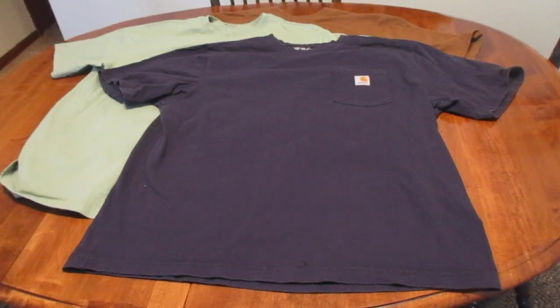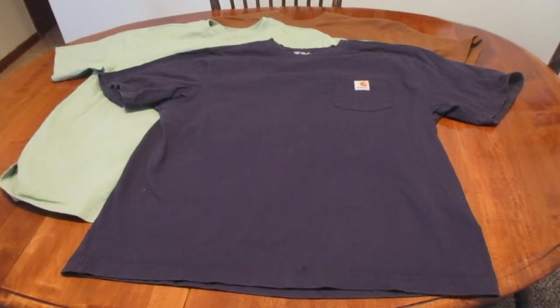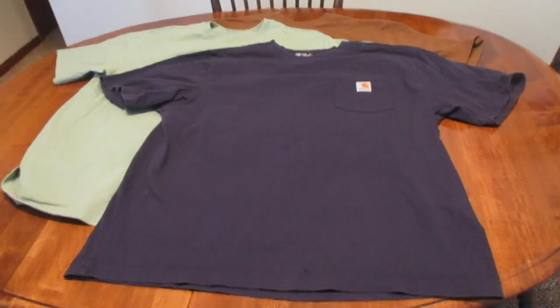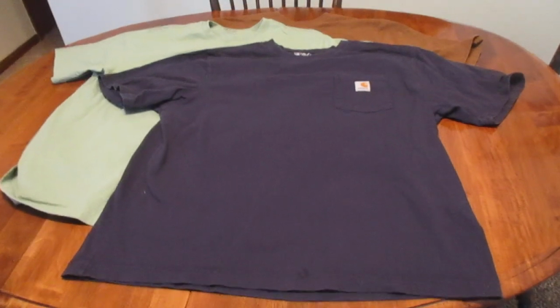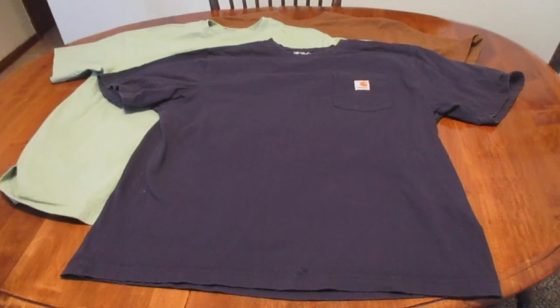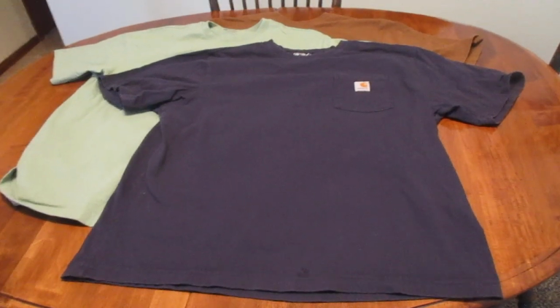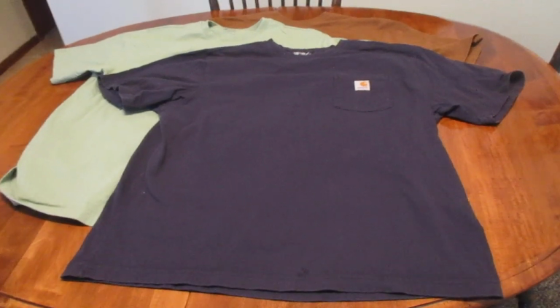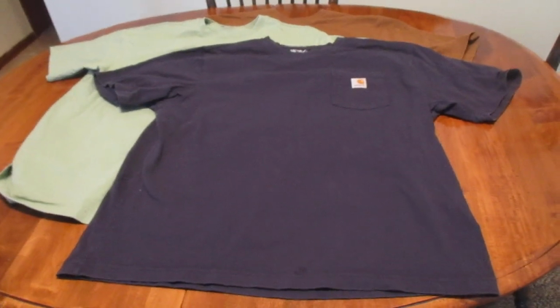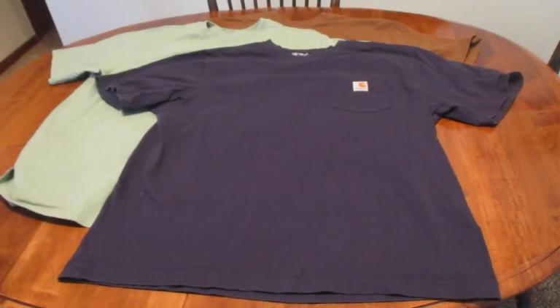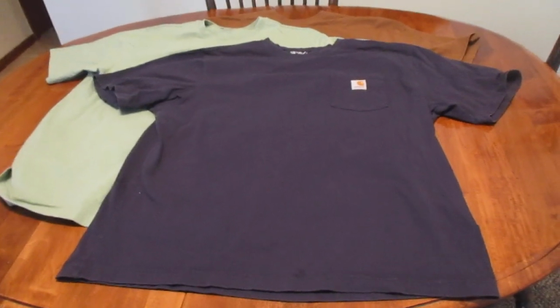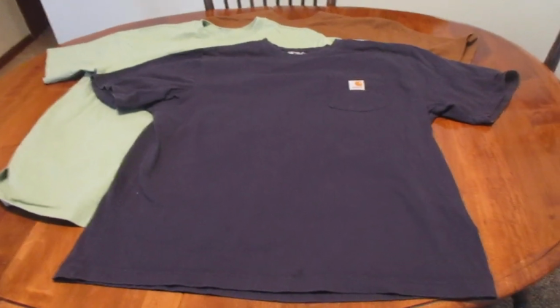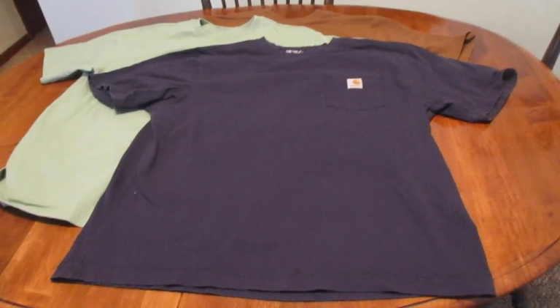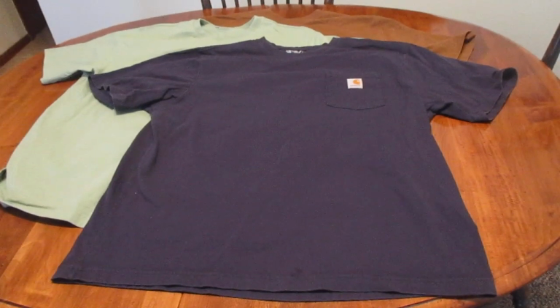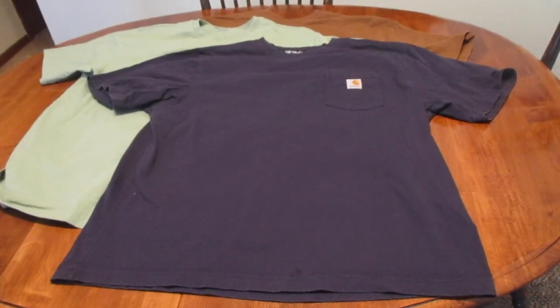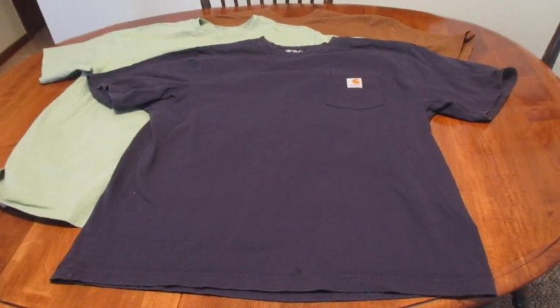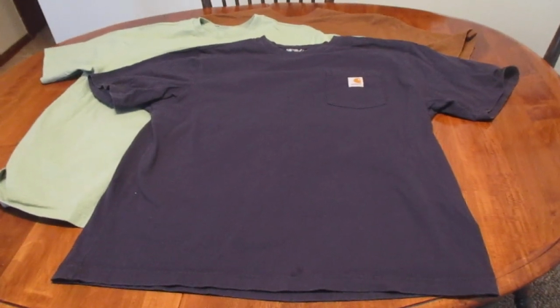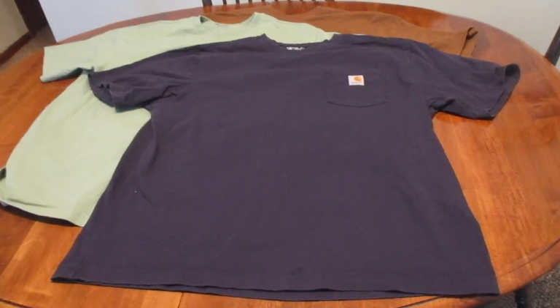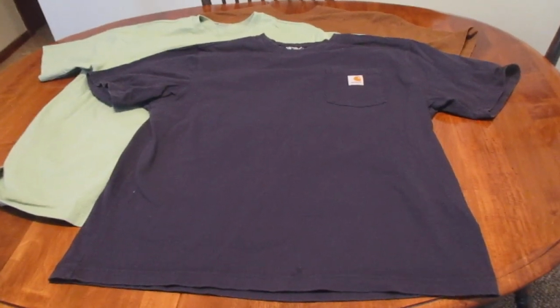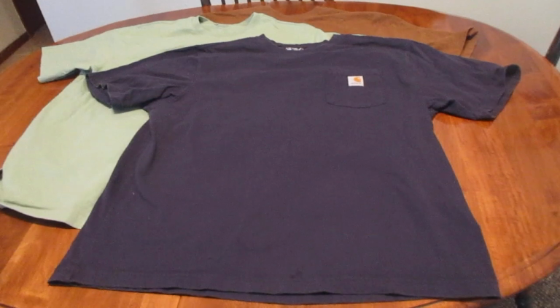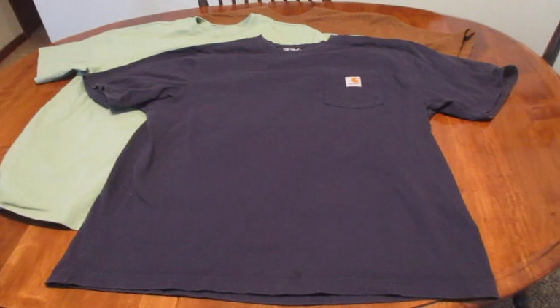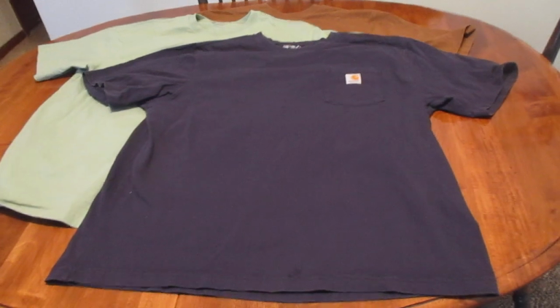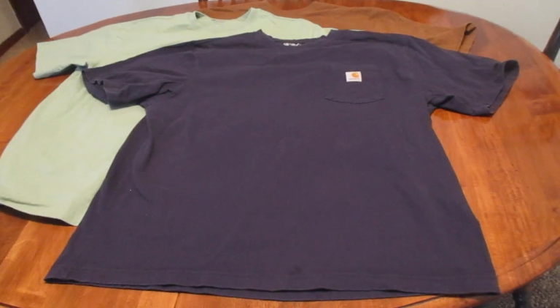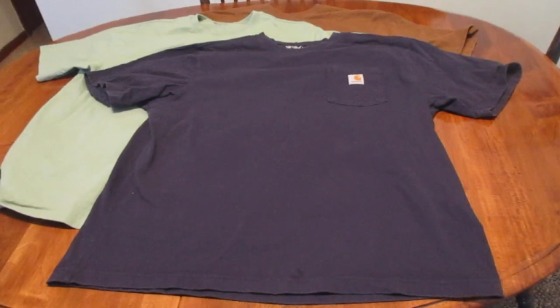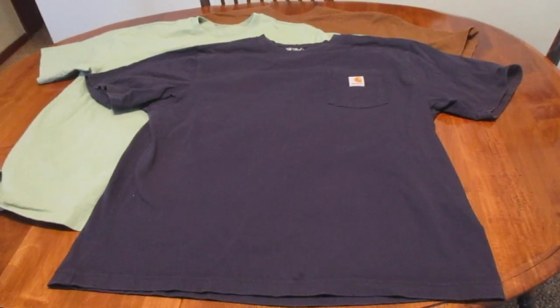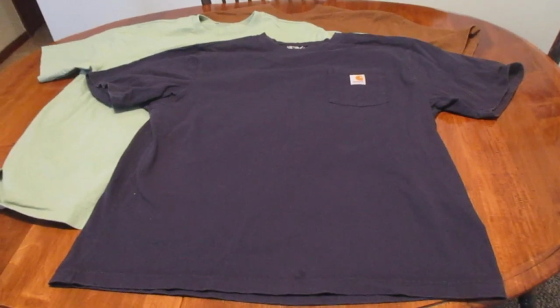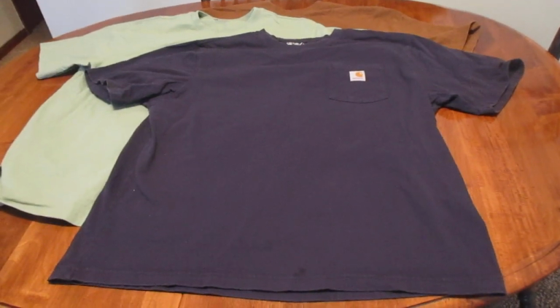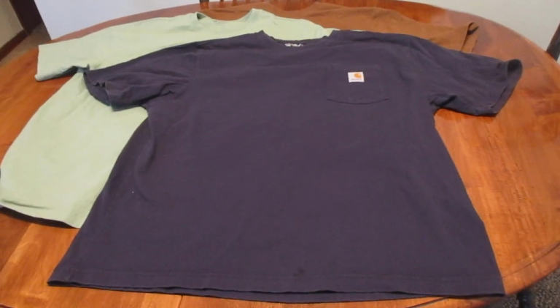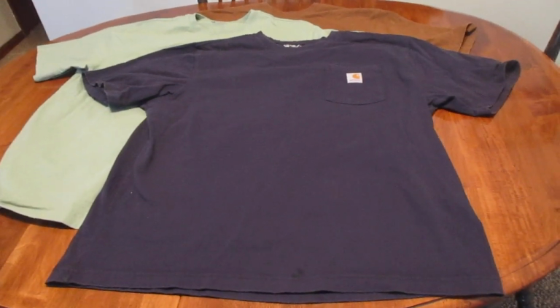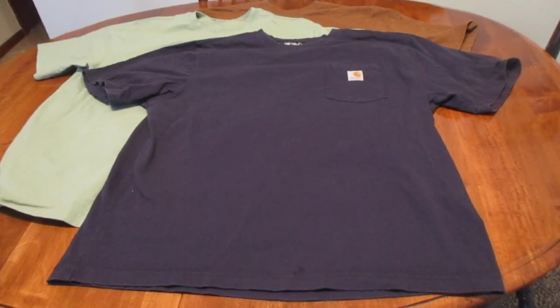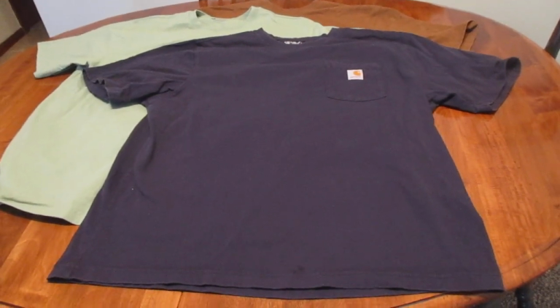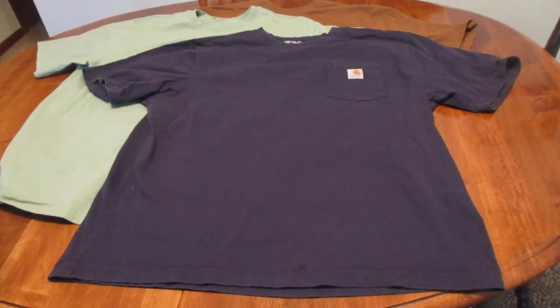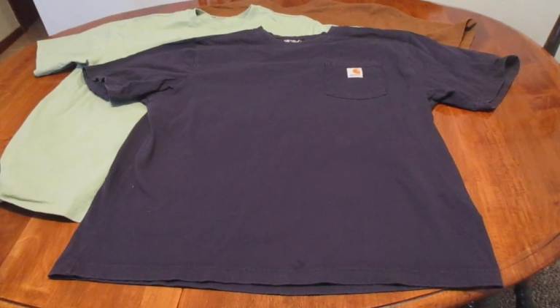Hey guys, what's up? So today we're going to take a look at the men's Carhartt loose fit pocket t-shirt.